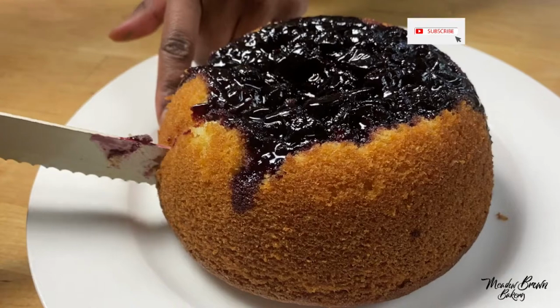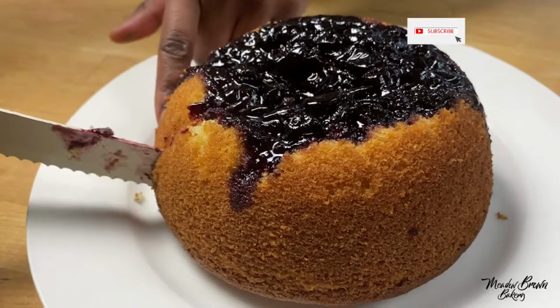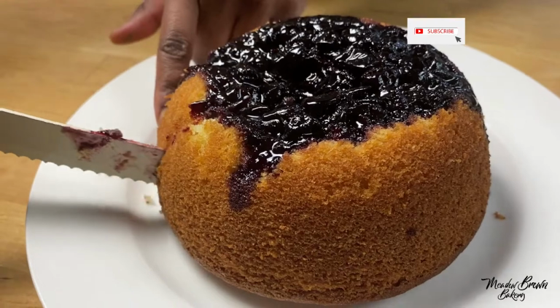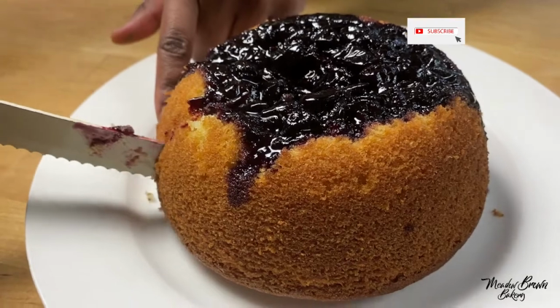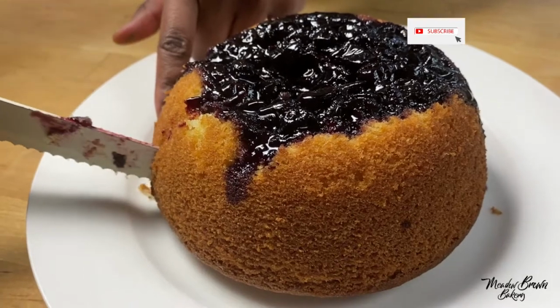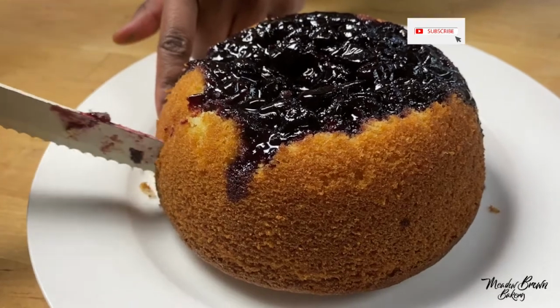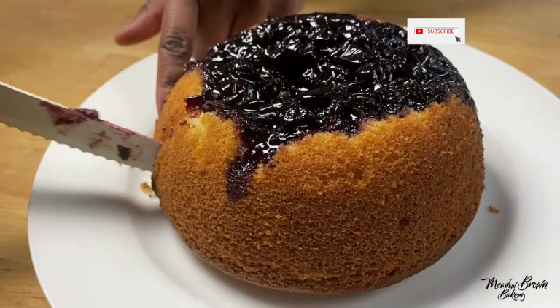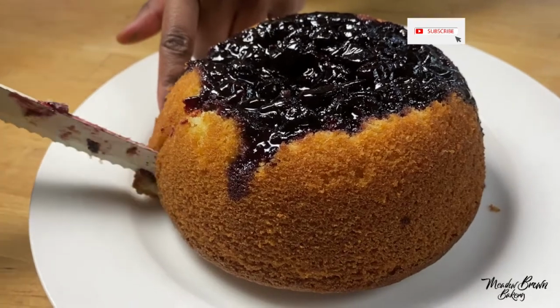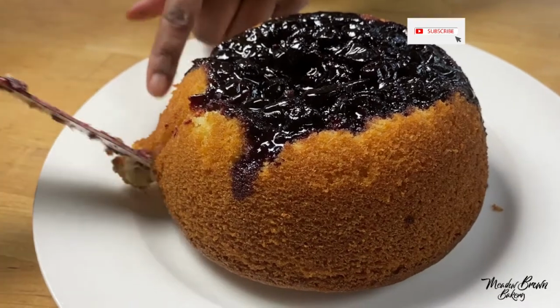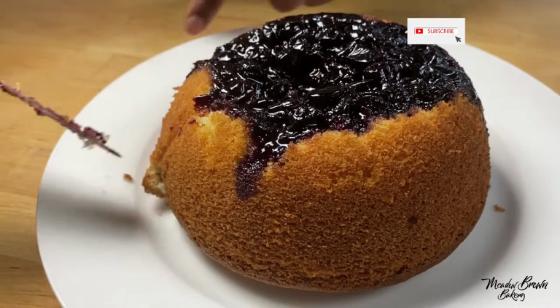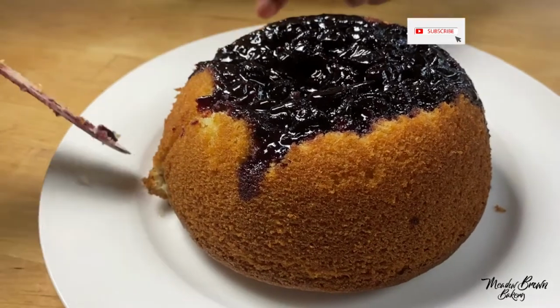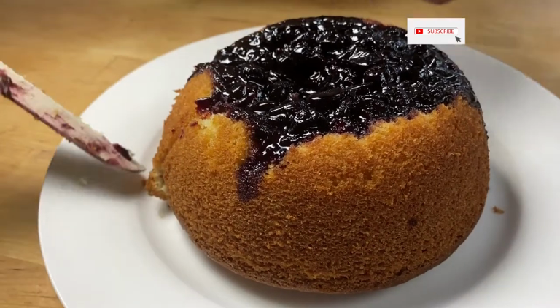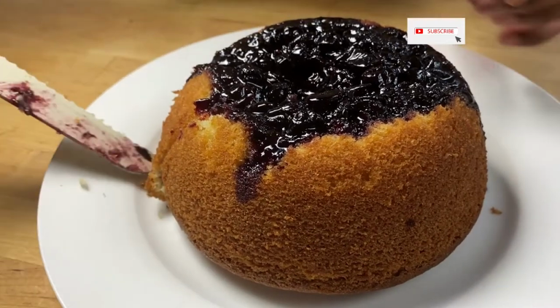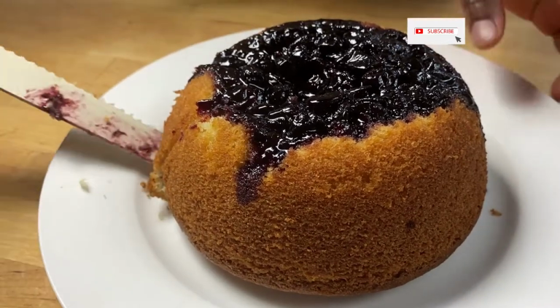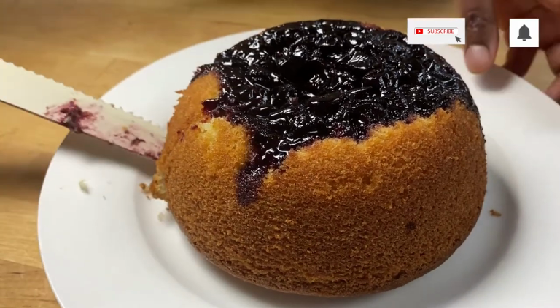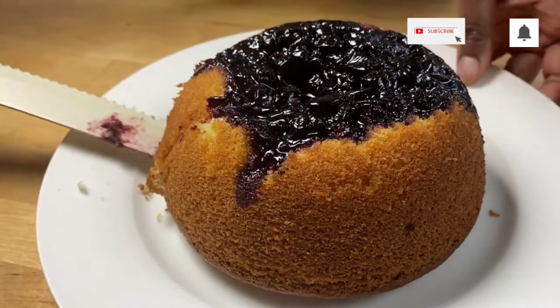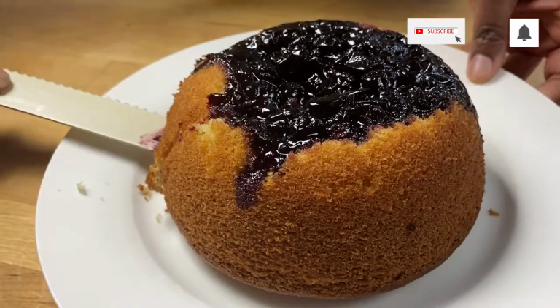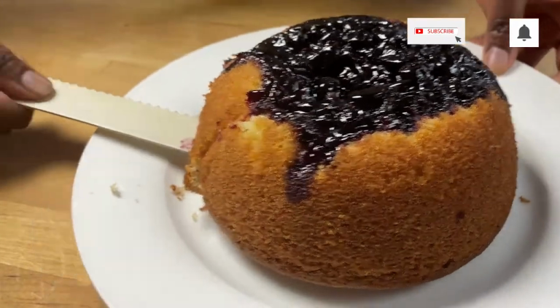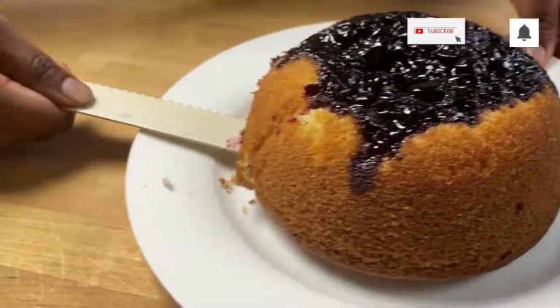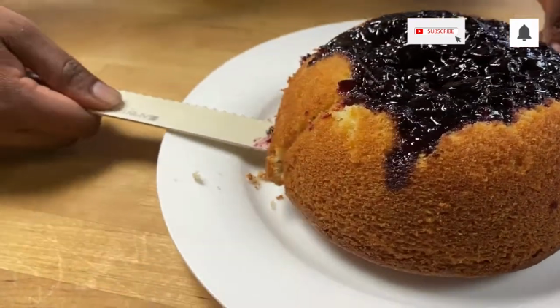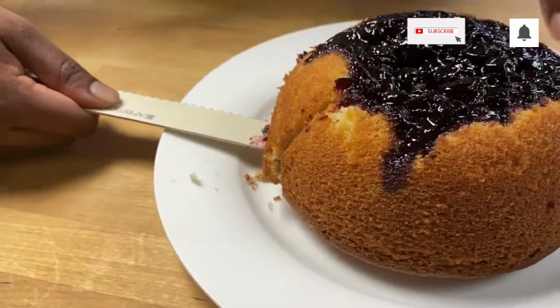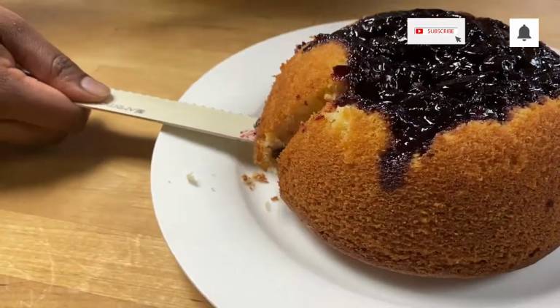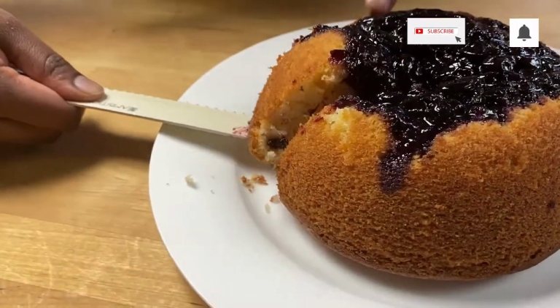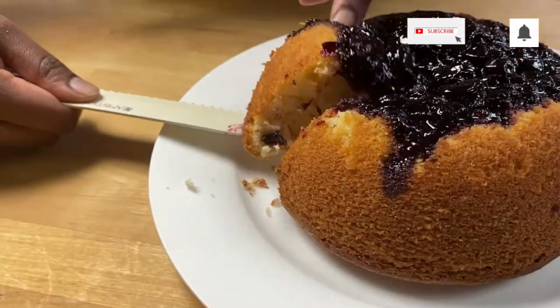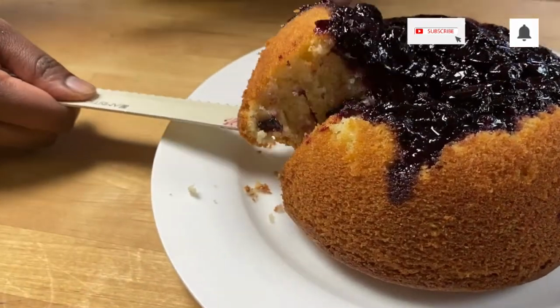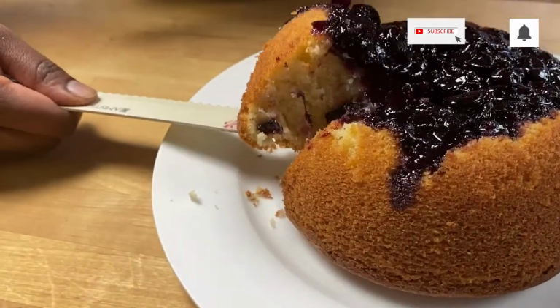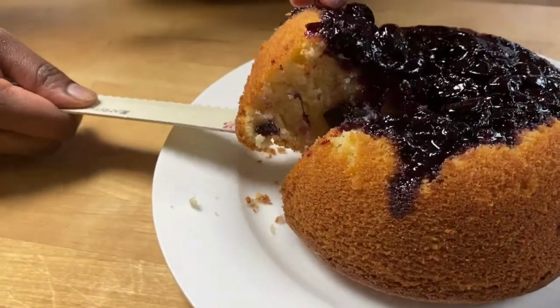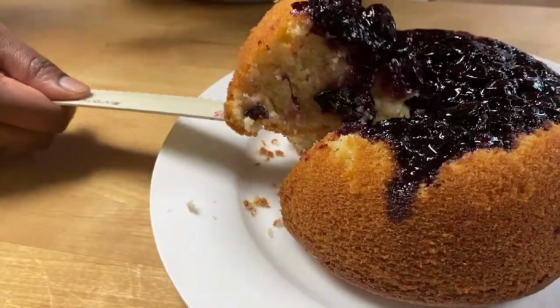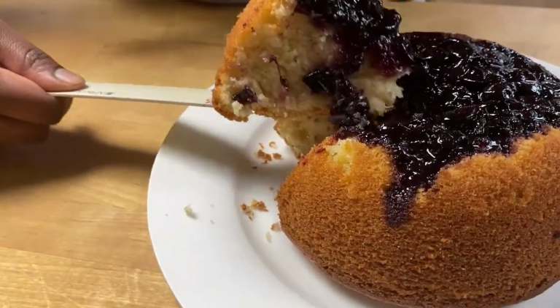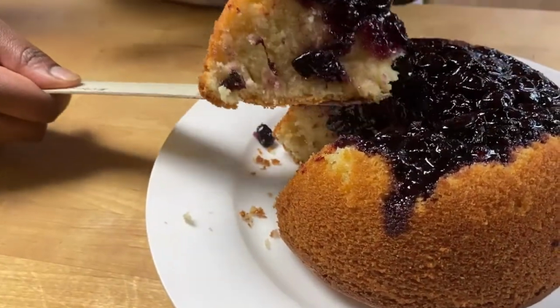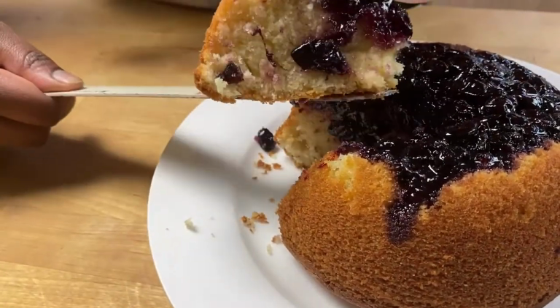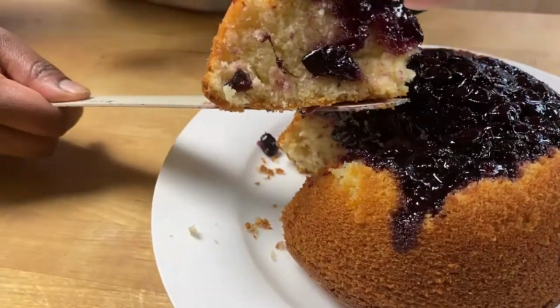Hello and welcome to Meadowbrown Bakery. In this video I'm going to show you how to make this jam pudding.